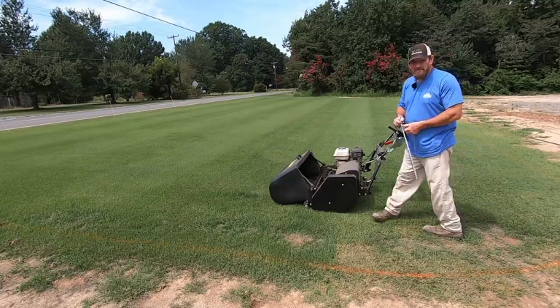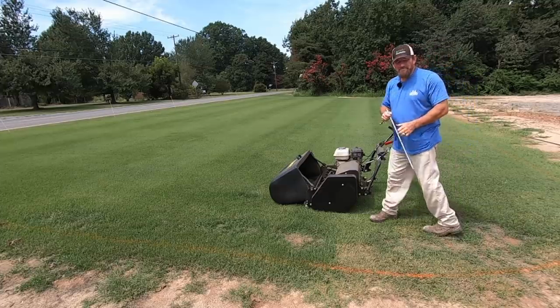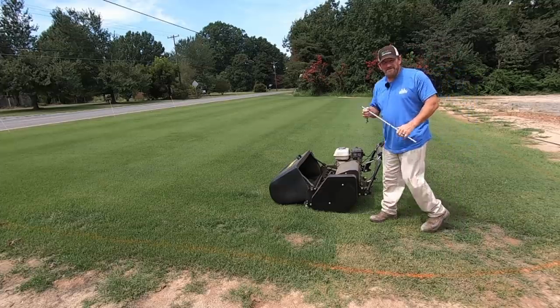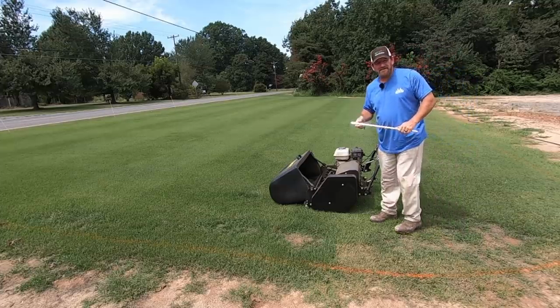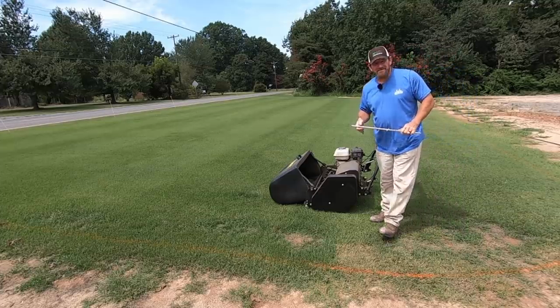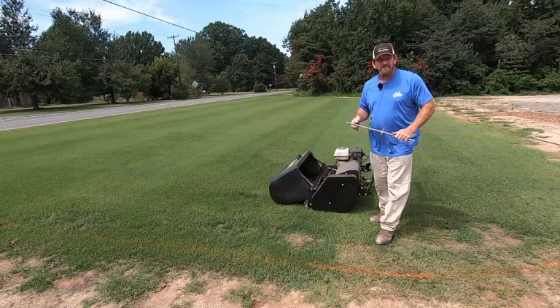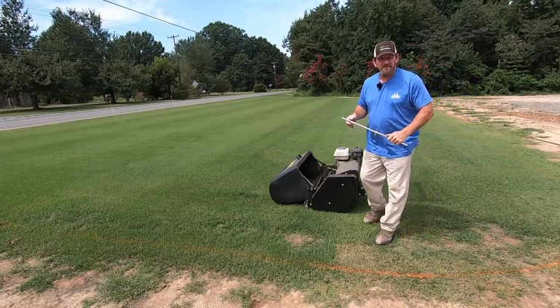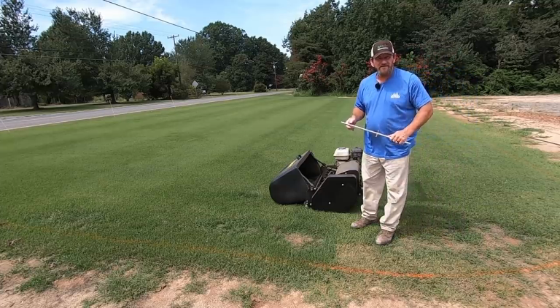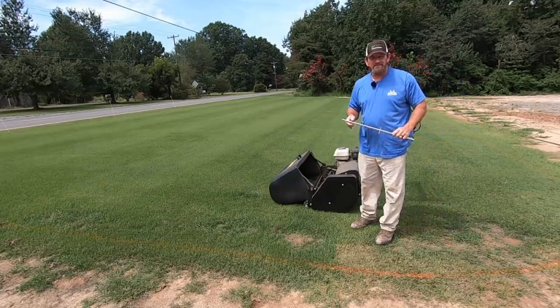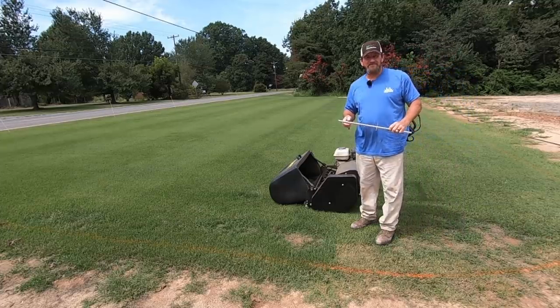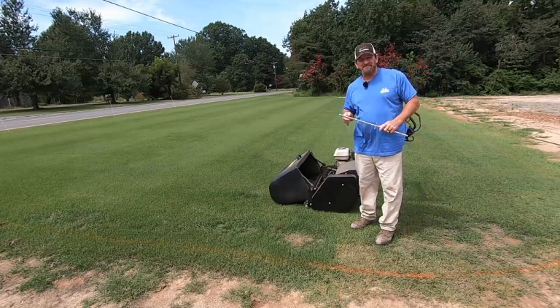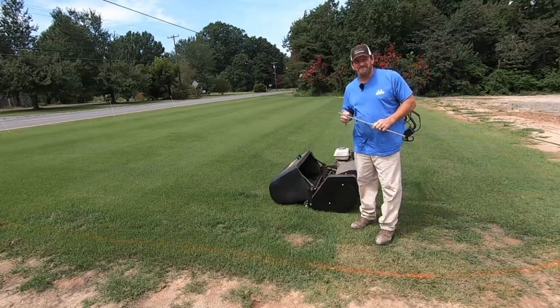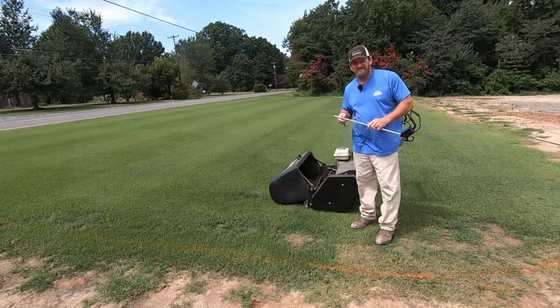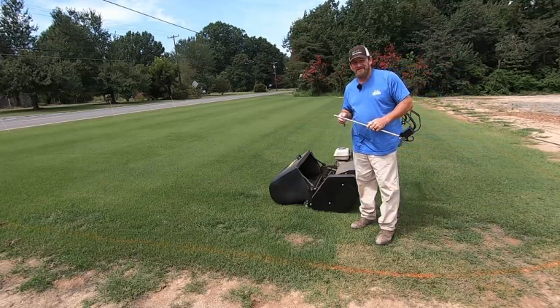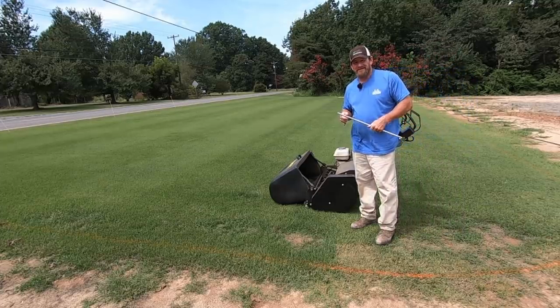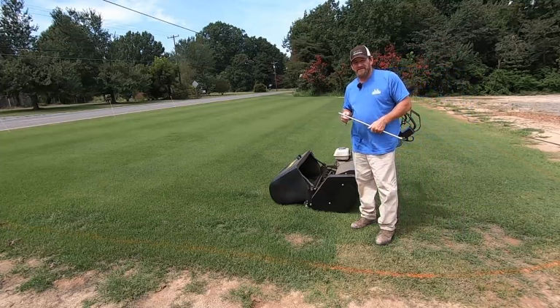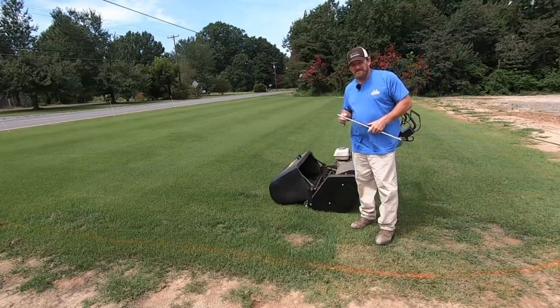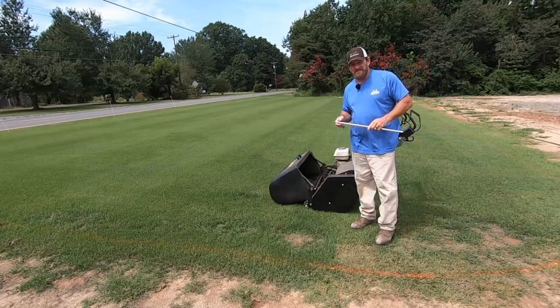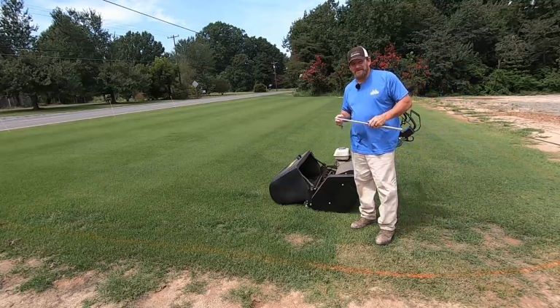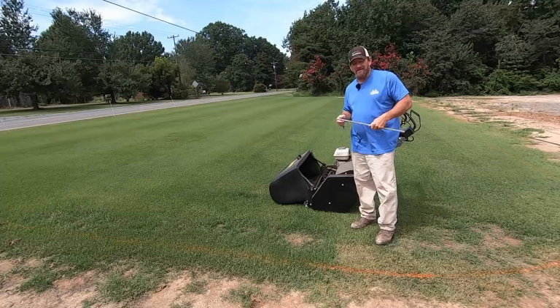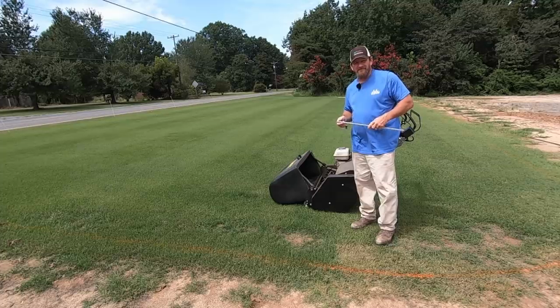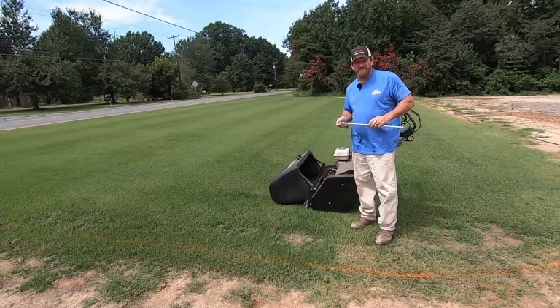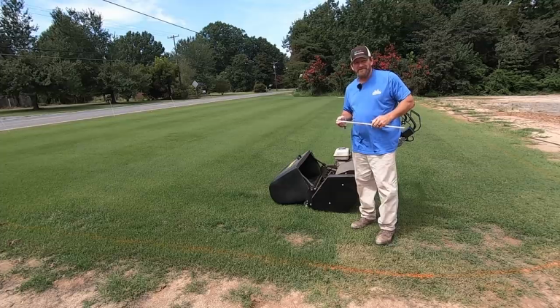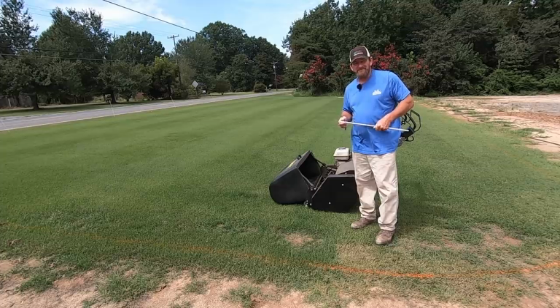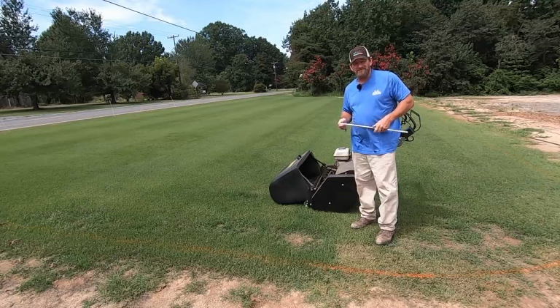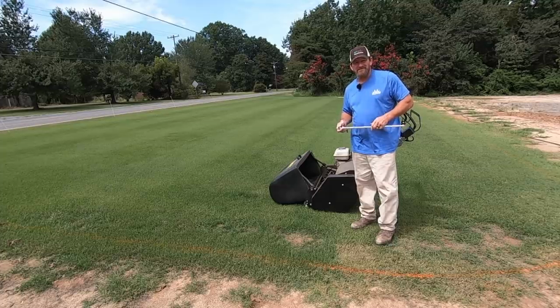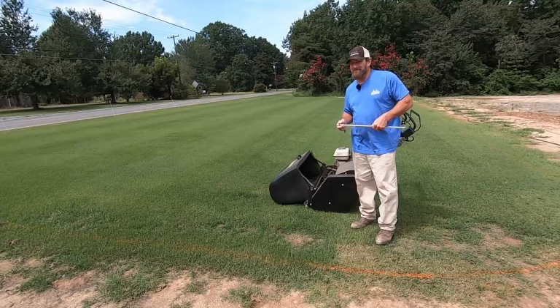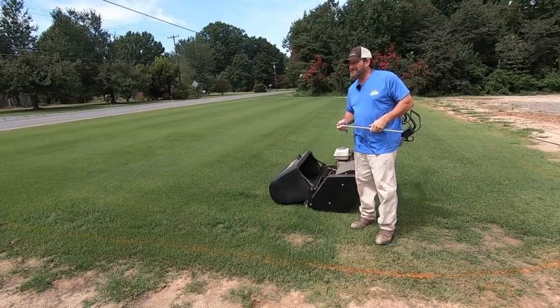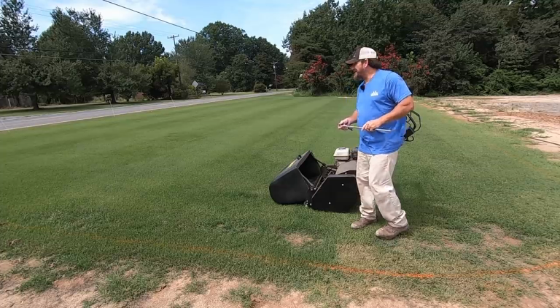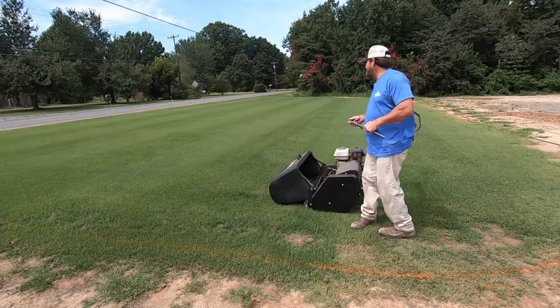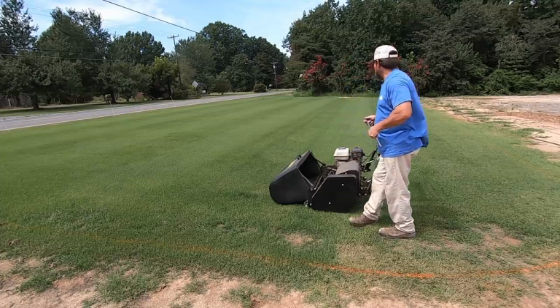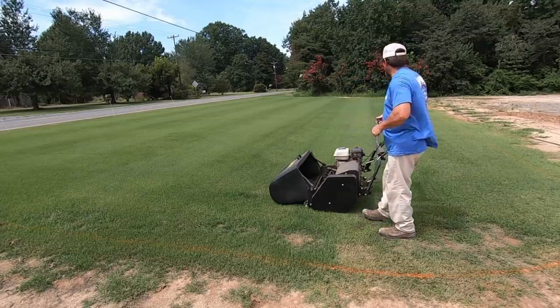It's Pete with GCI Turf. They just stepped out of the office right there and looked over here at me — I can't do the intro now.